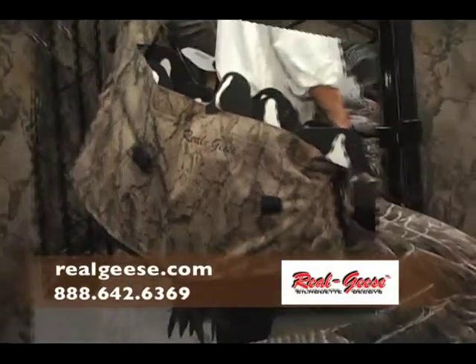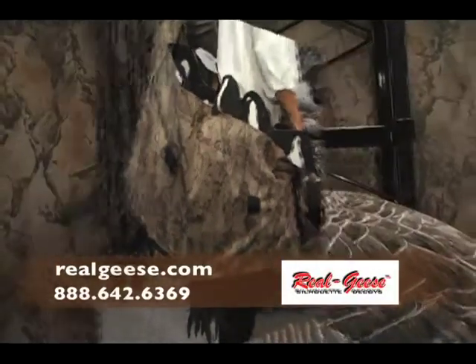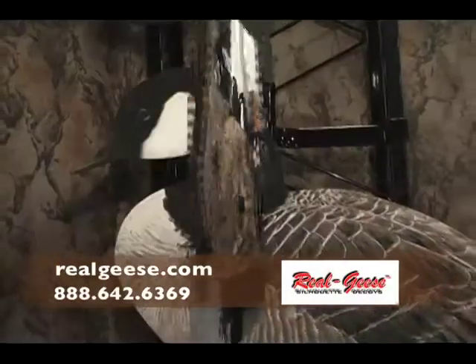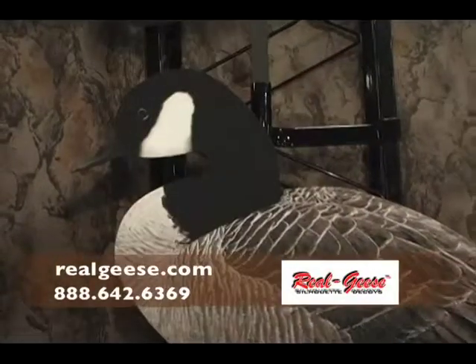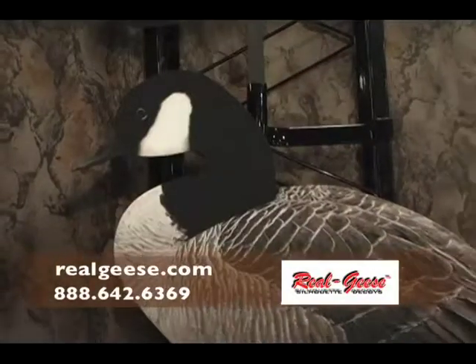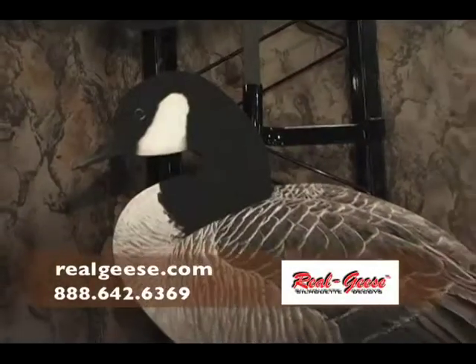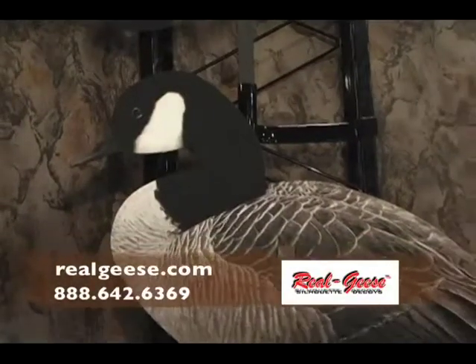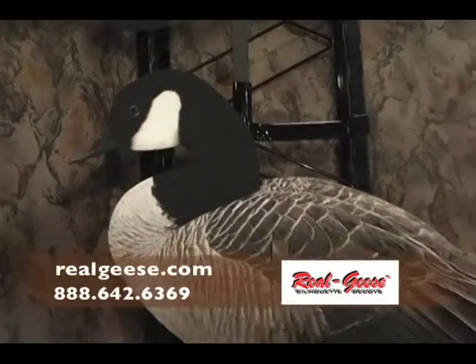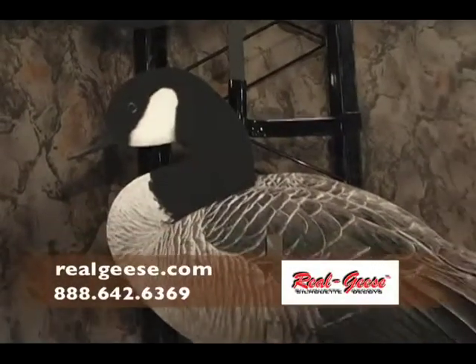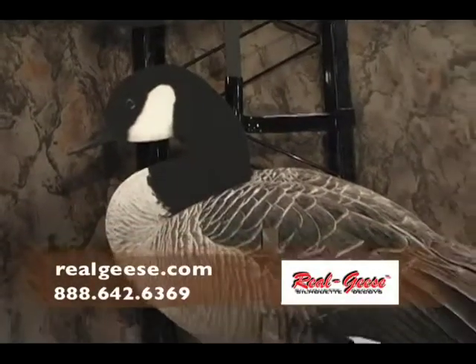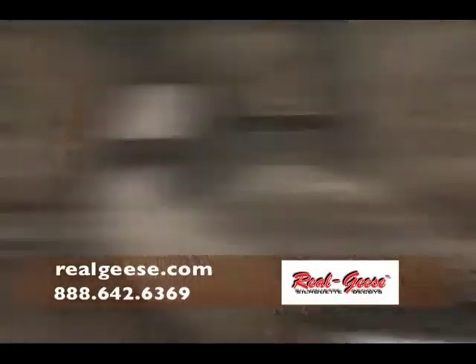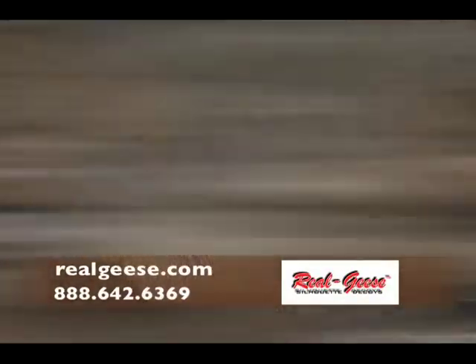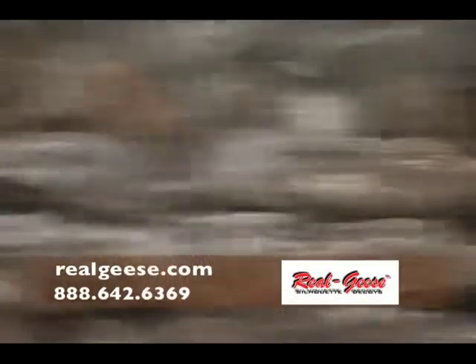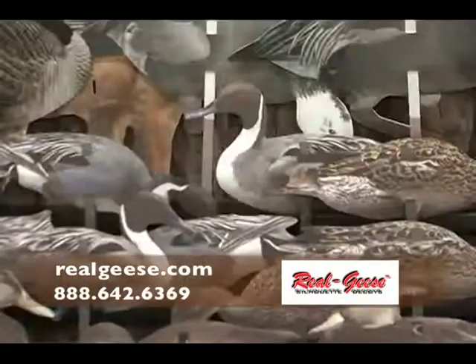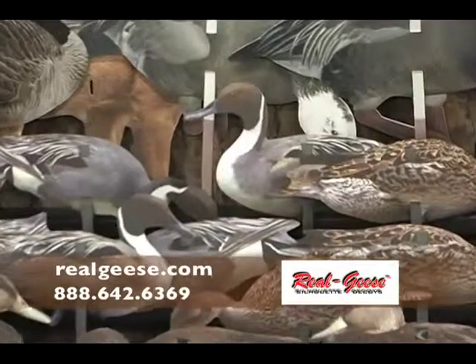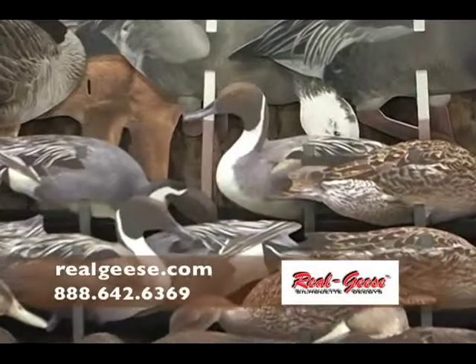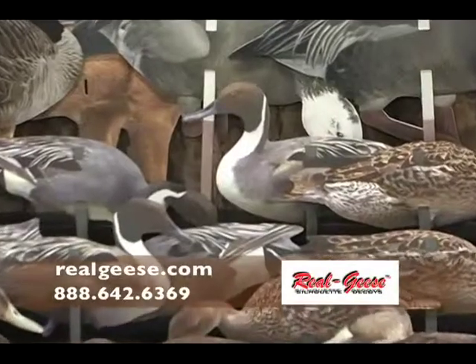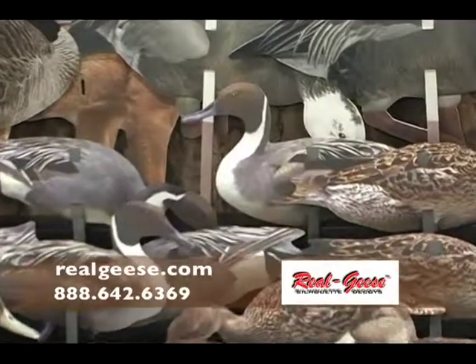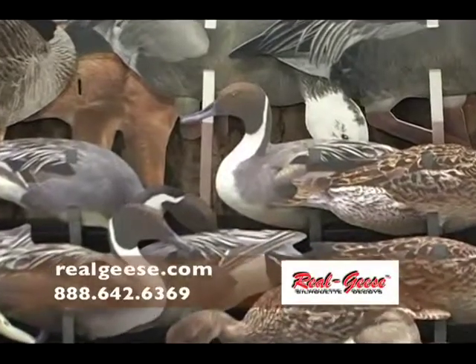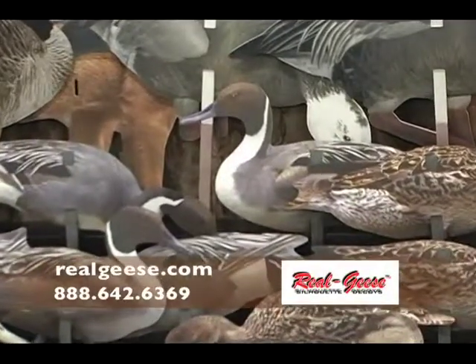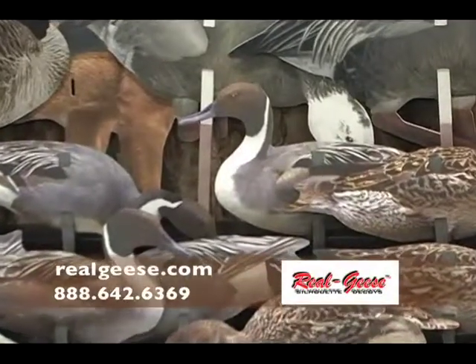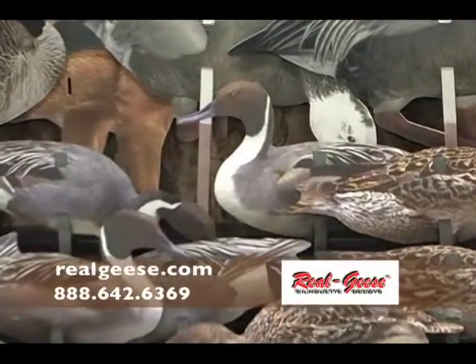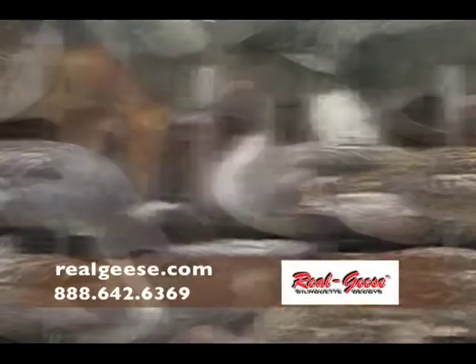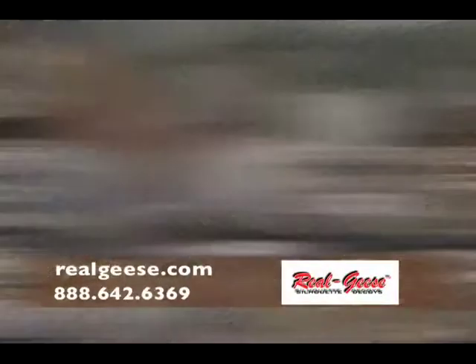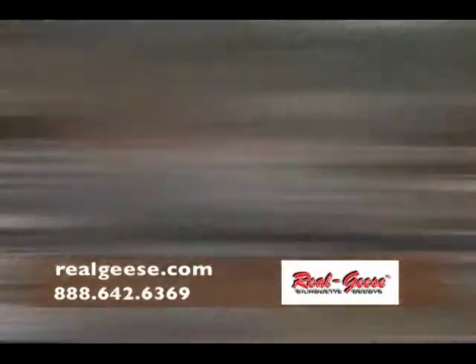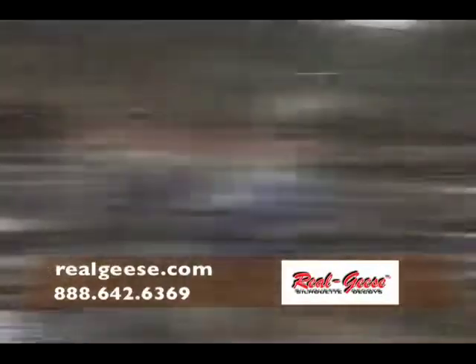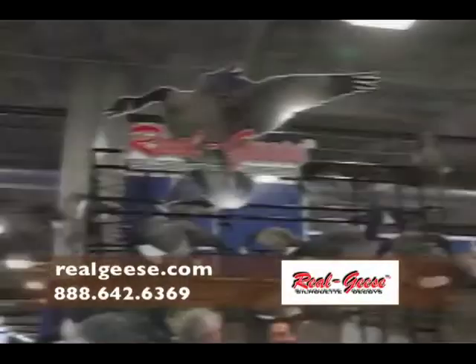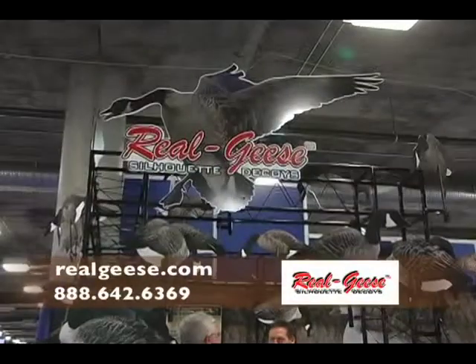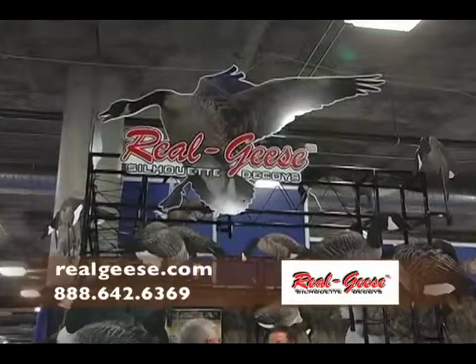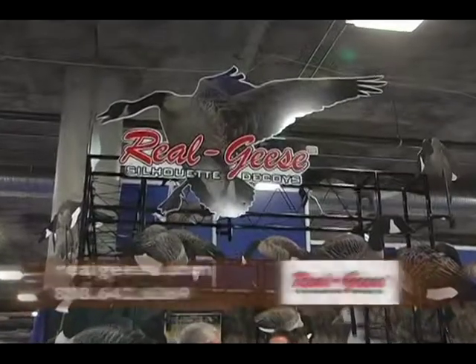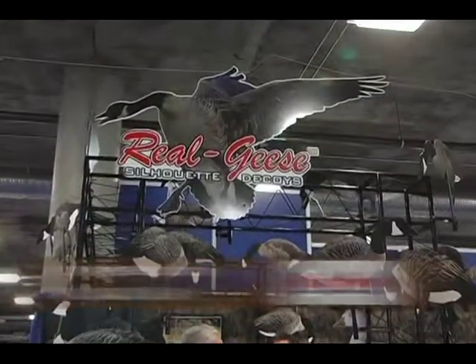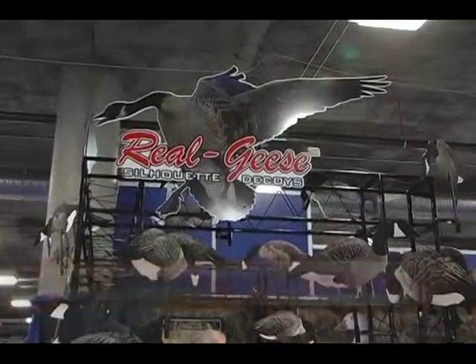For a proven, effective, affordable, top-quality decoy that is easy to transport and set up in the field, look no further than Real Geese silhouette decoys.